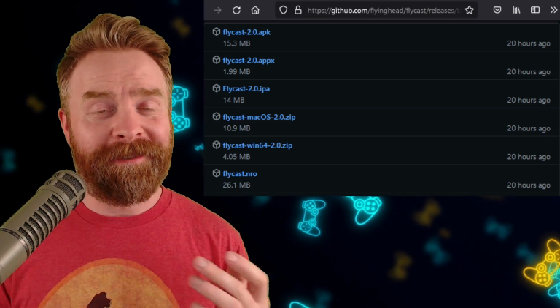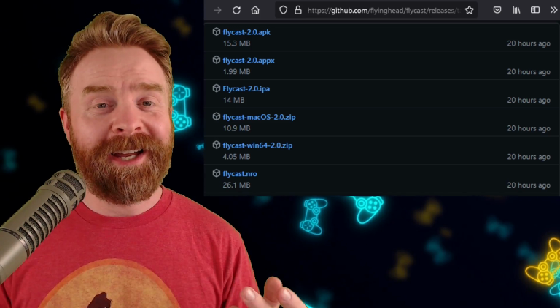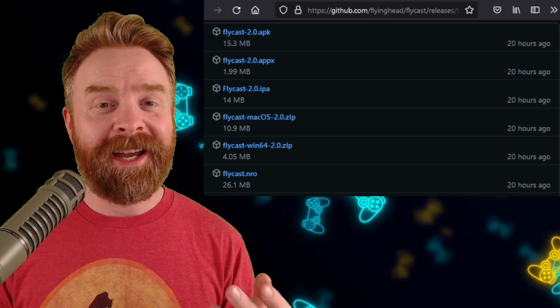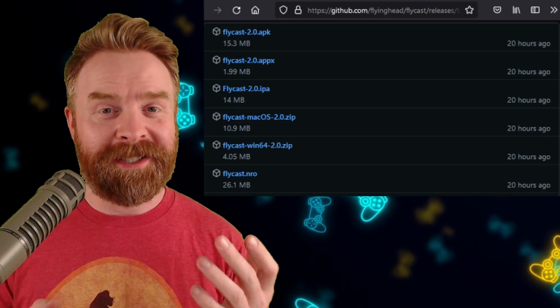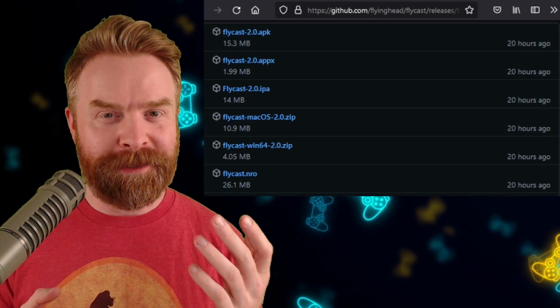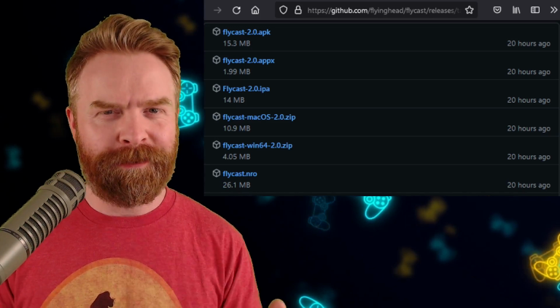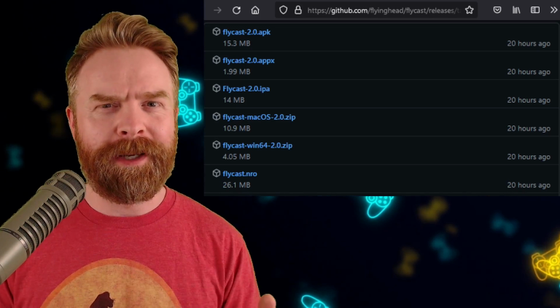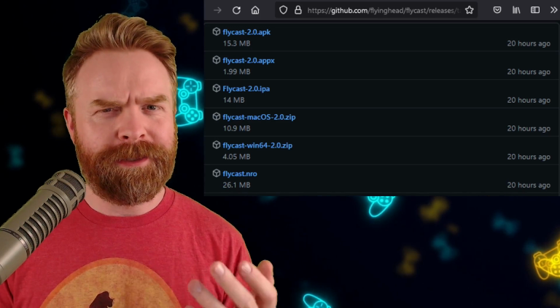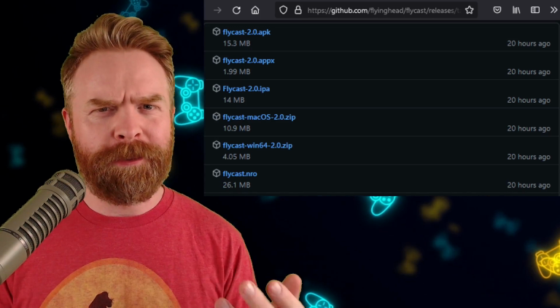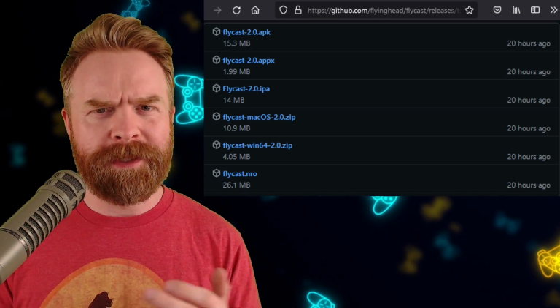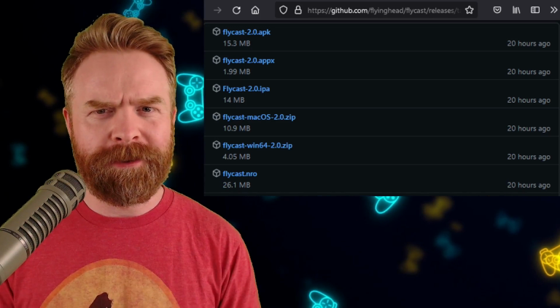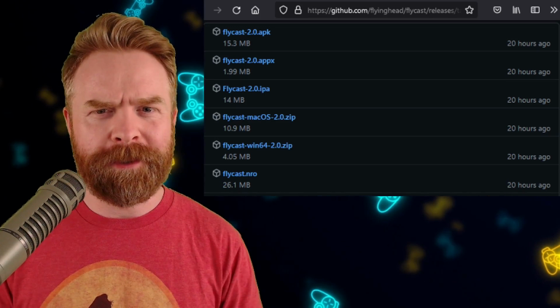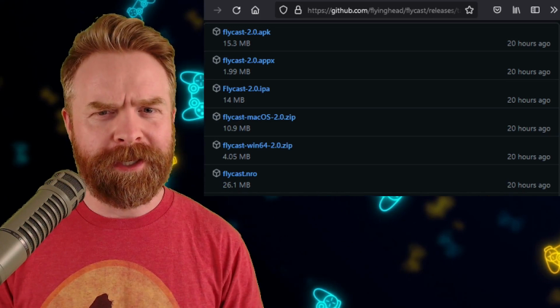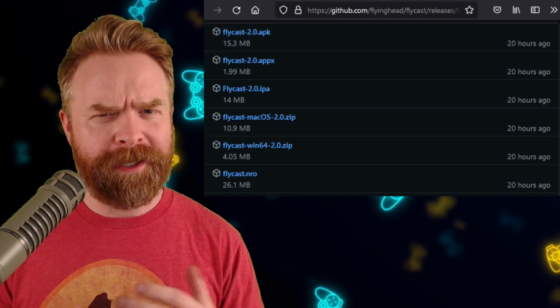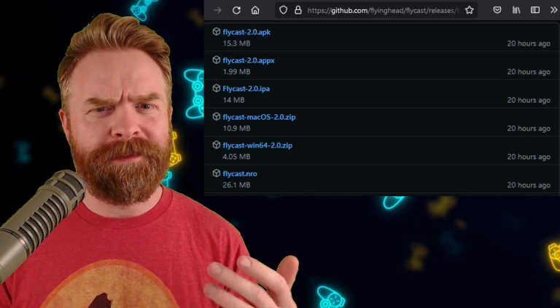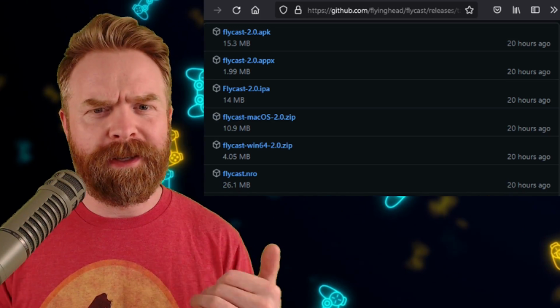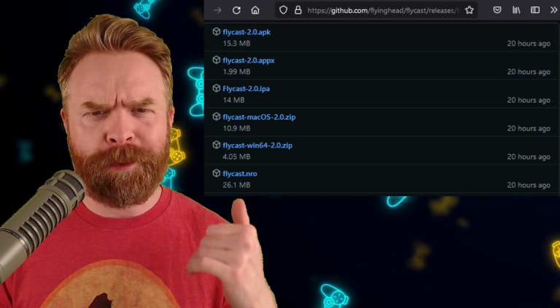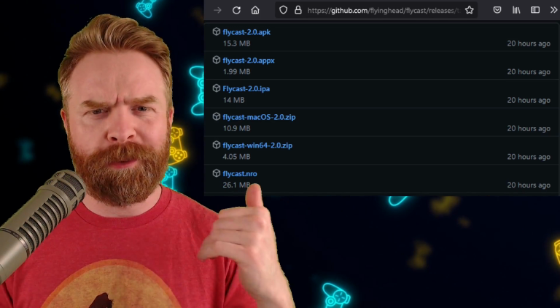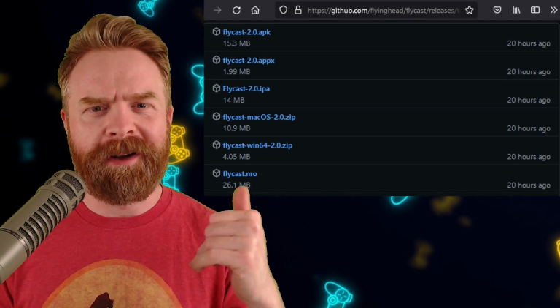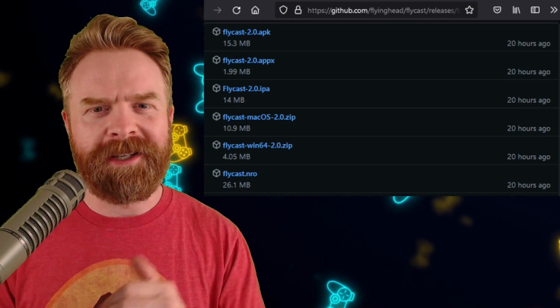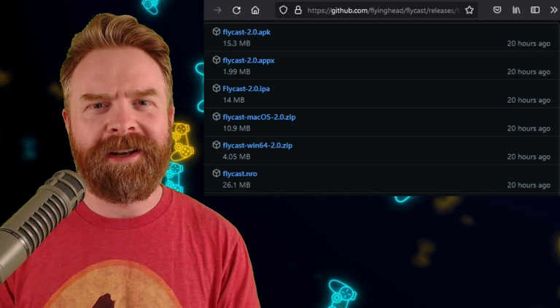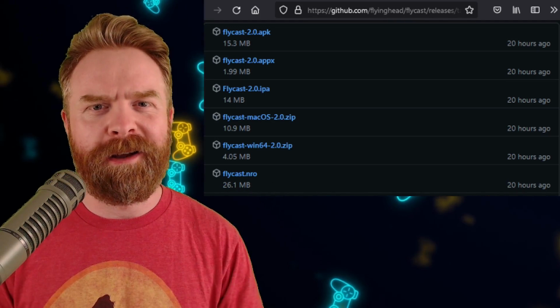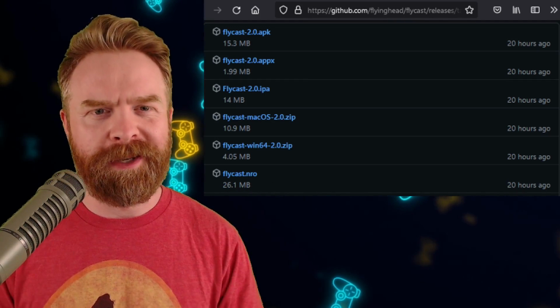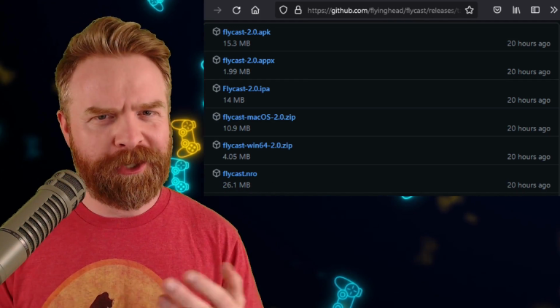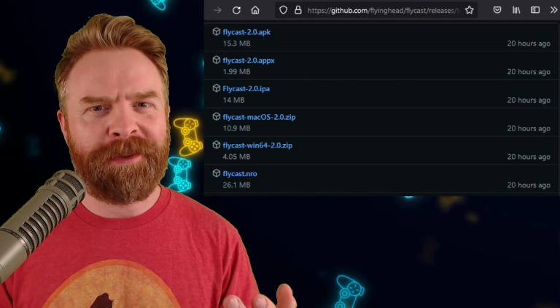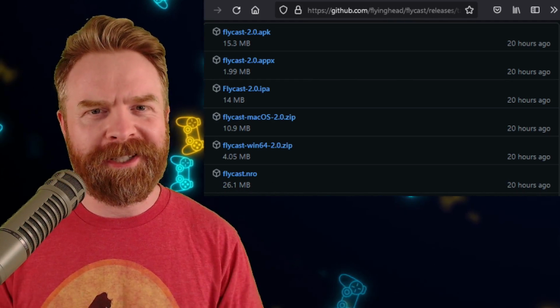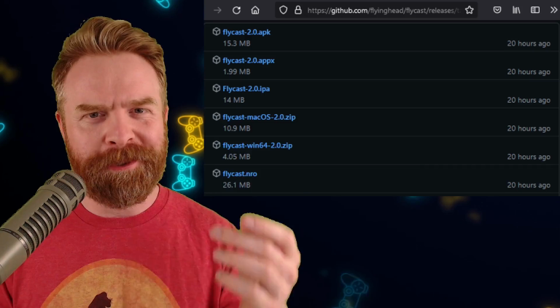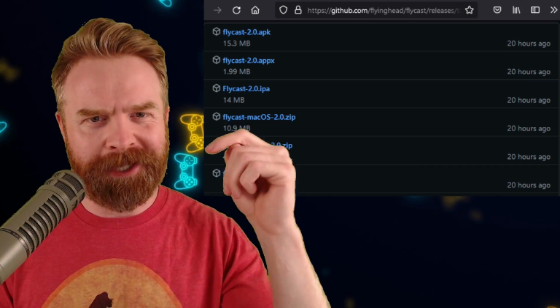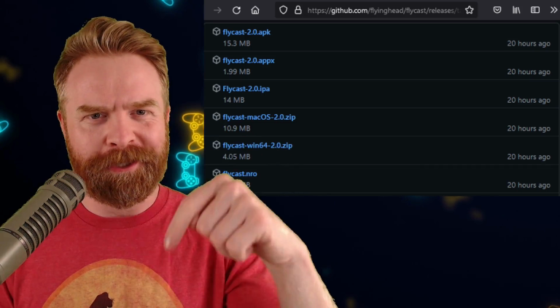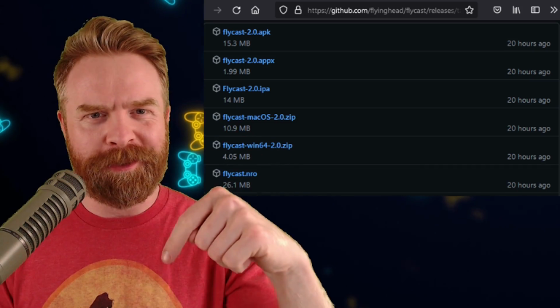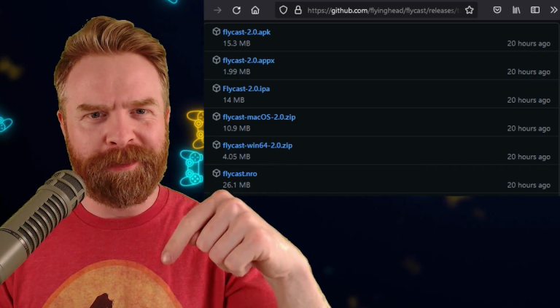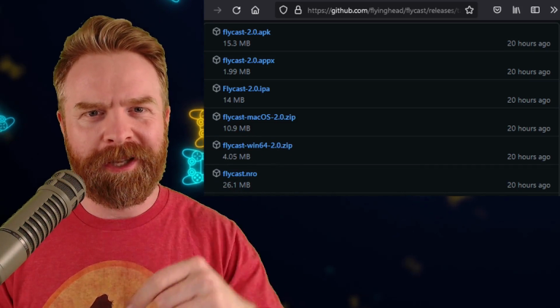Flycast is free, it's open source, and it is available right on GitHub. I'll drop a link to it in the description below.